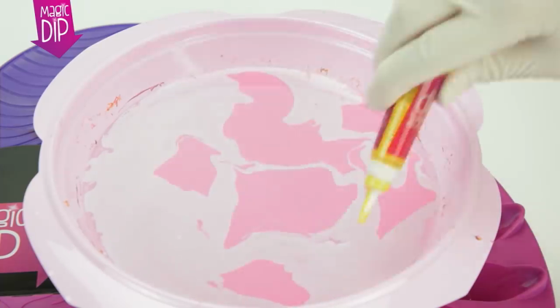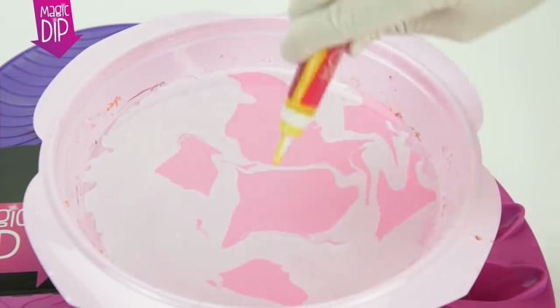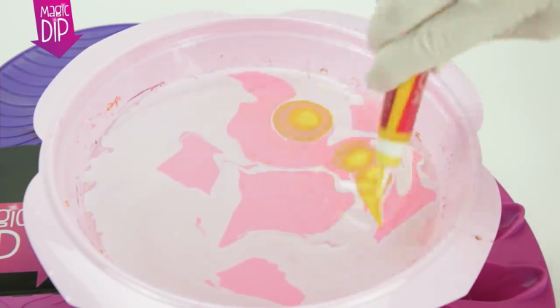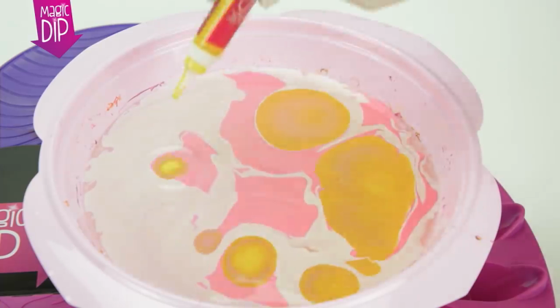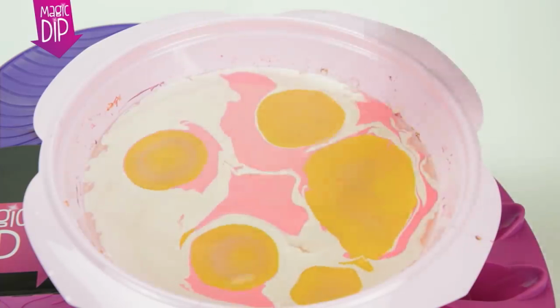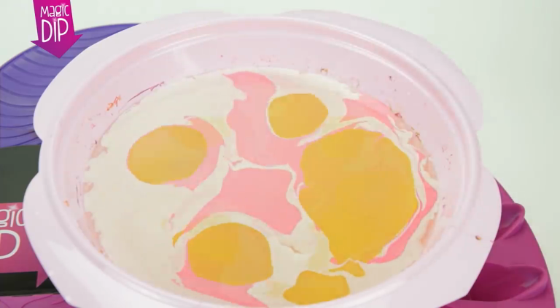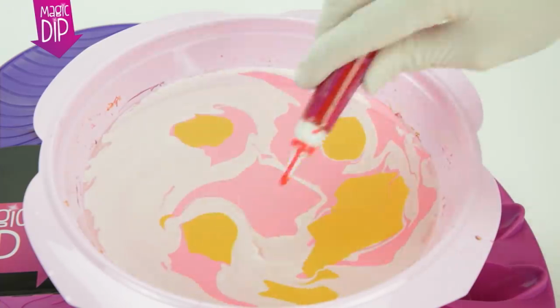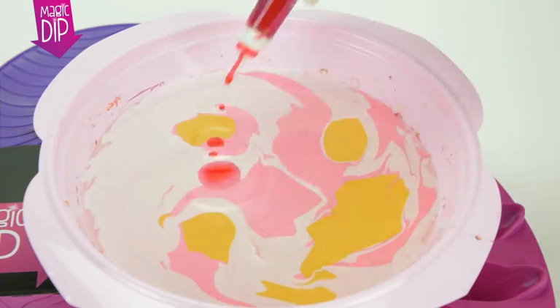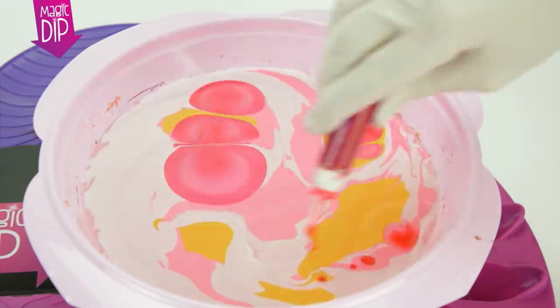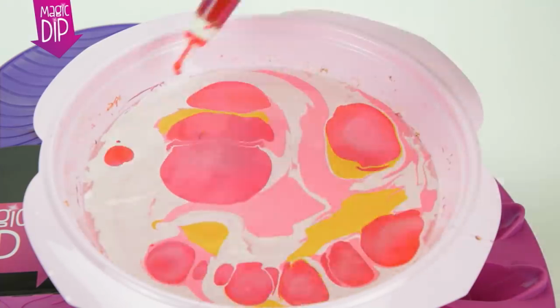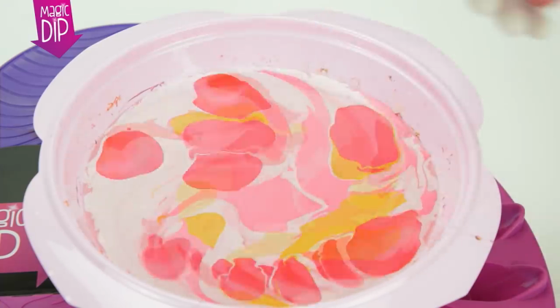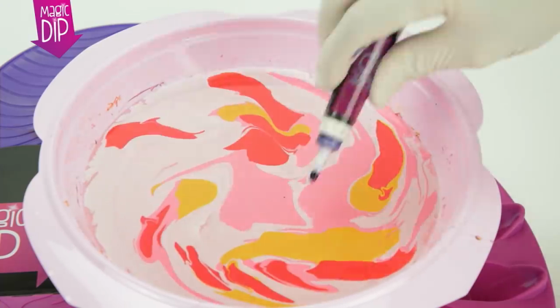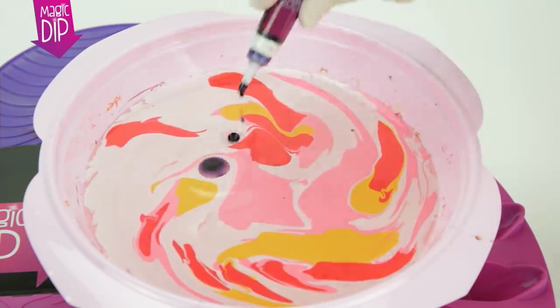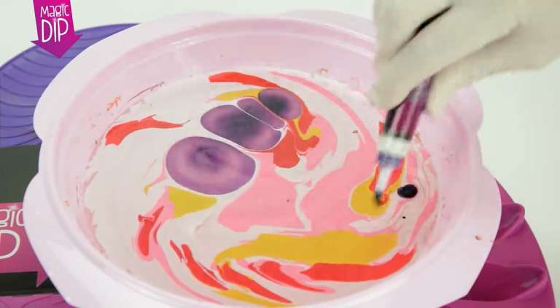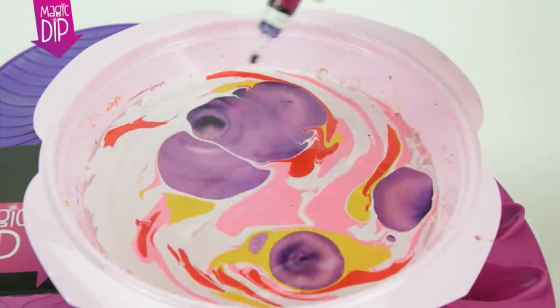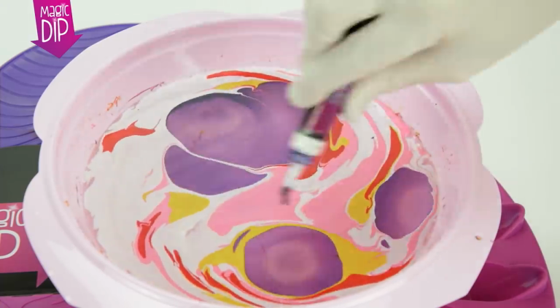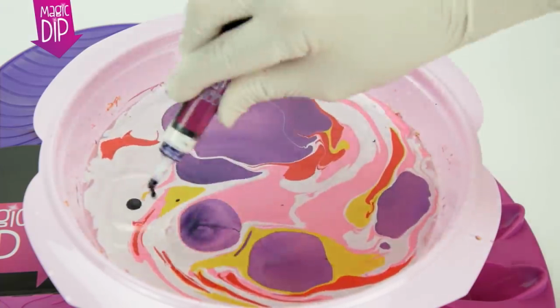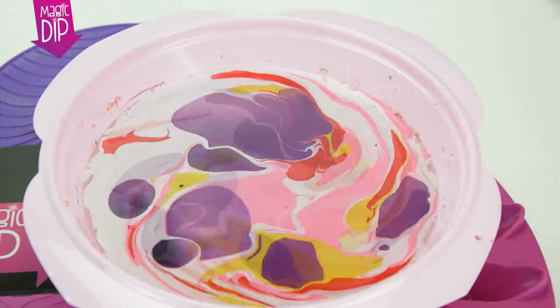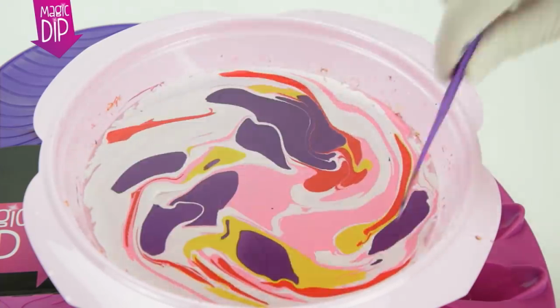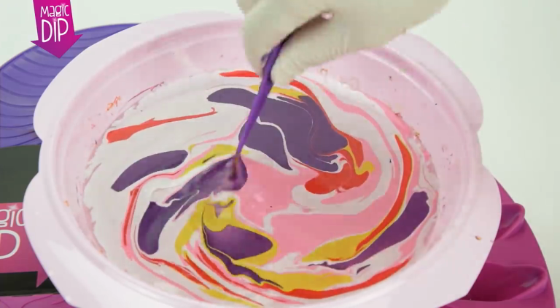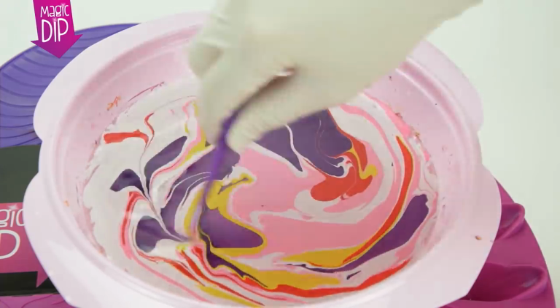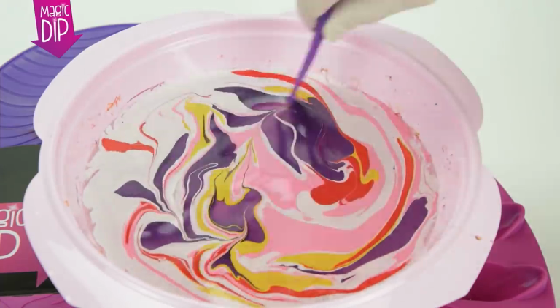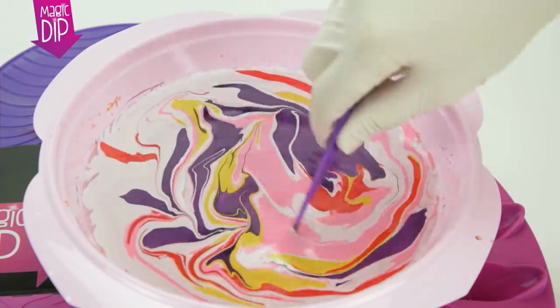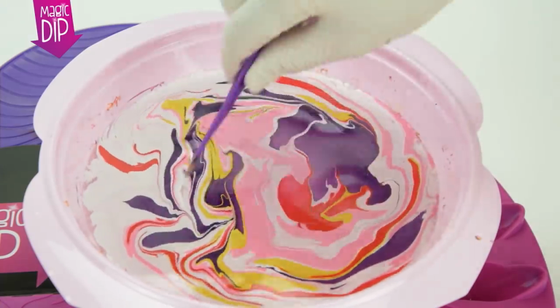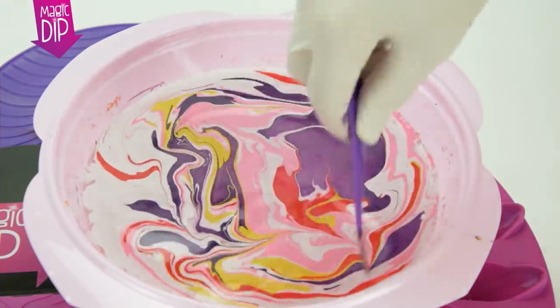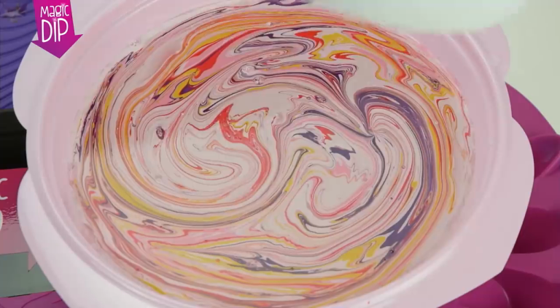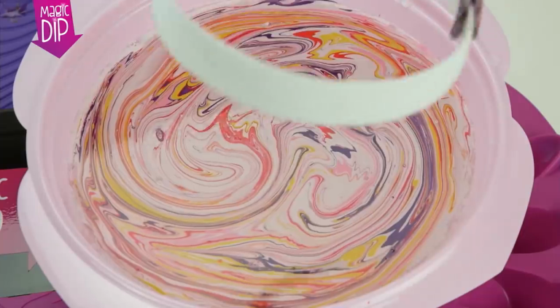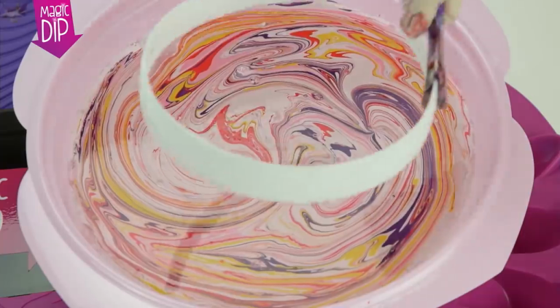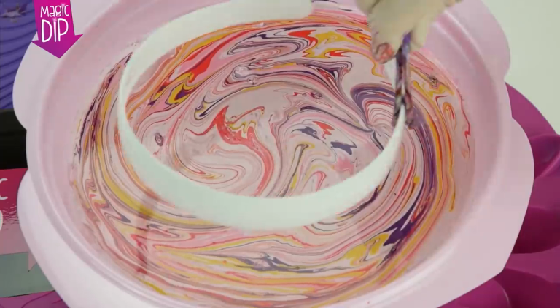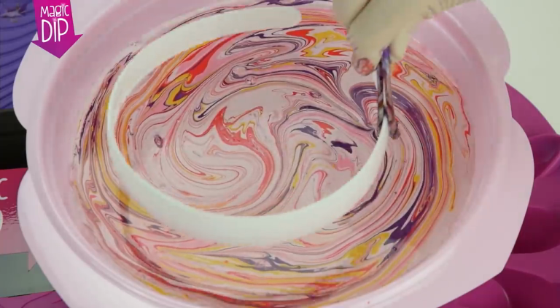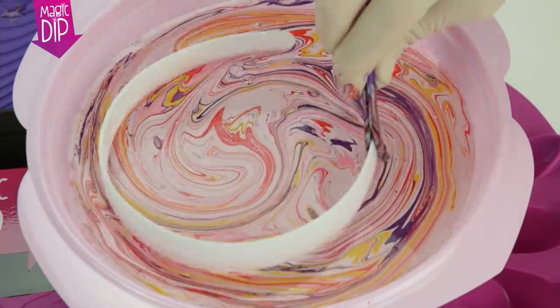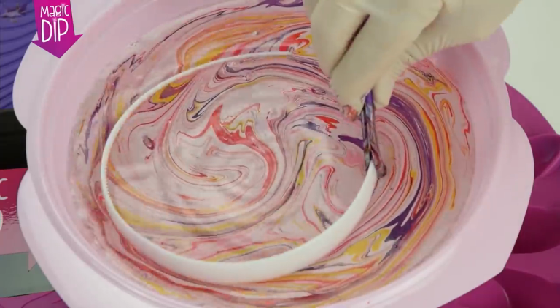Now repeat all the steps as before to reuse the same water, and marbleise even more objects.